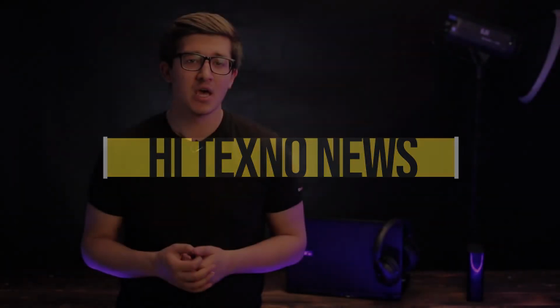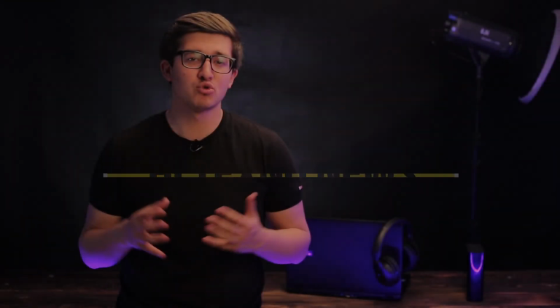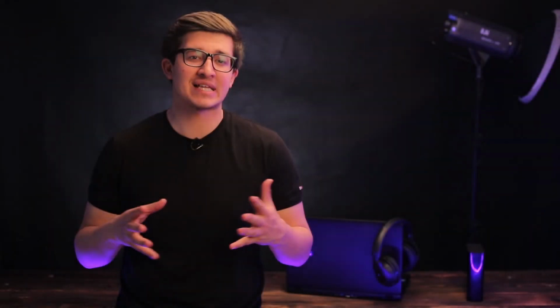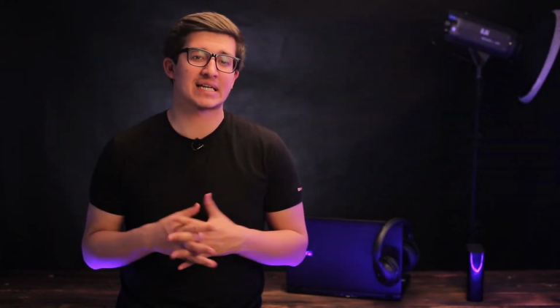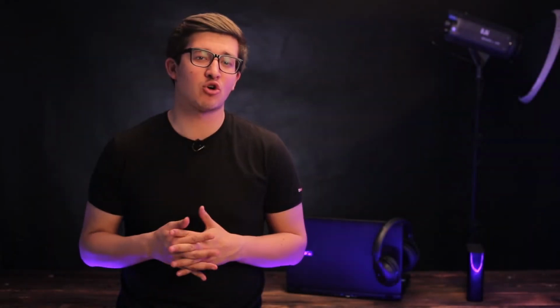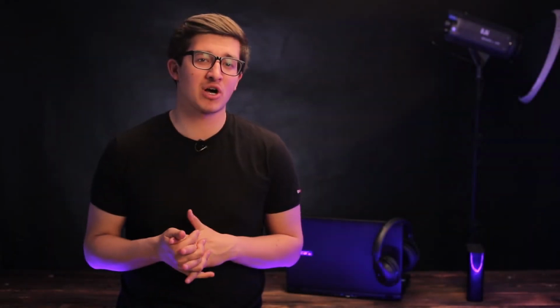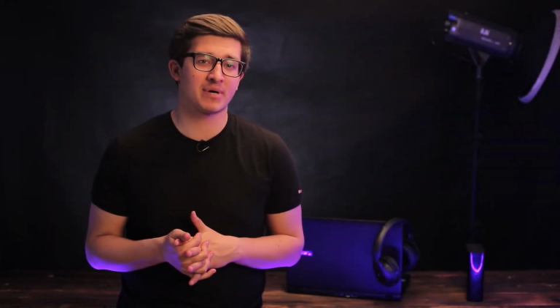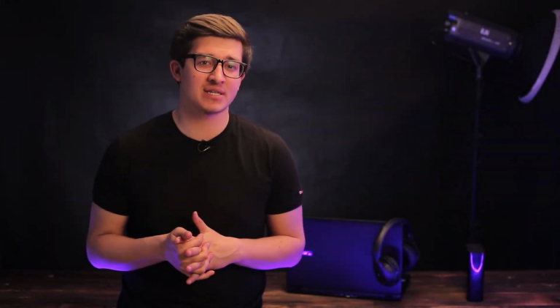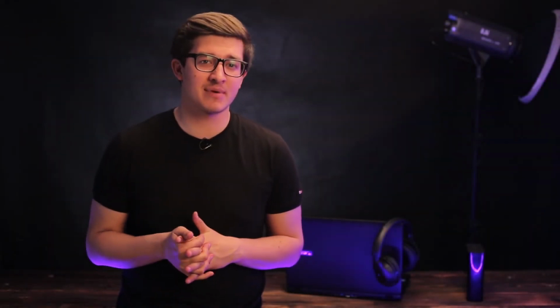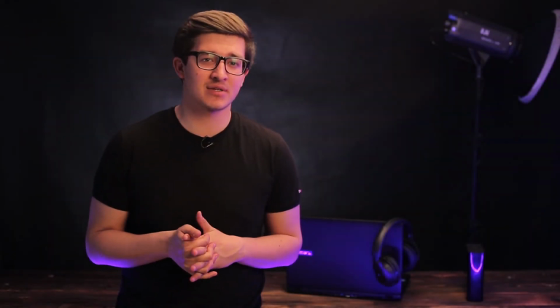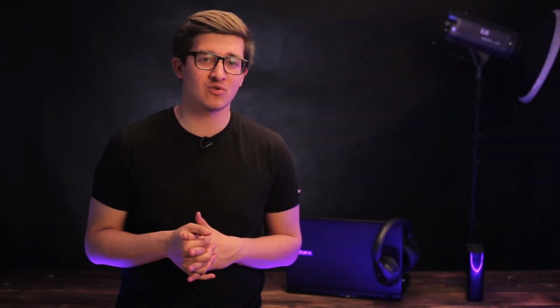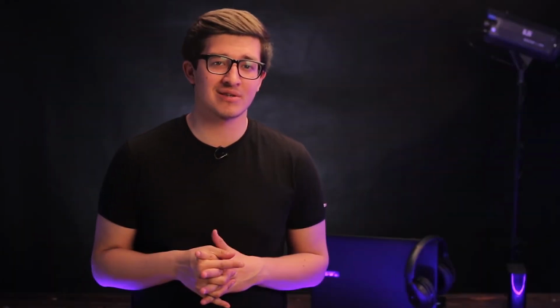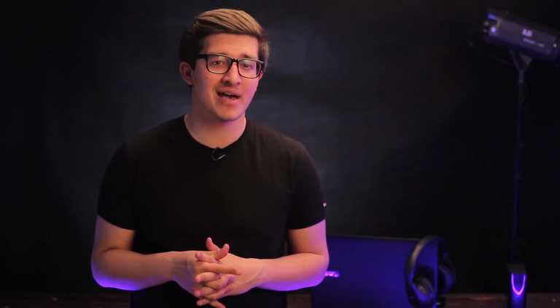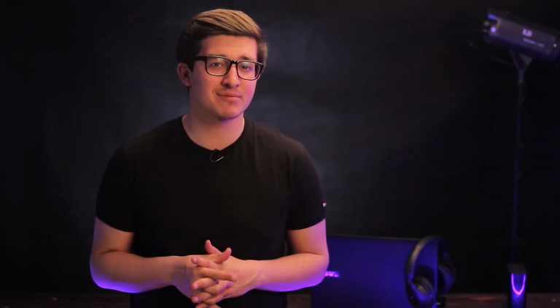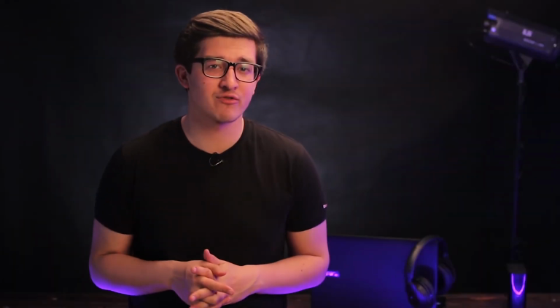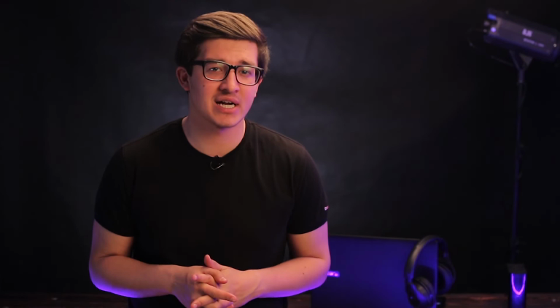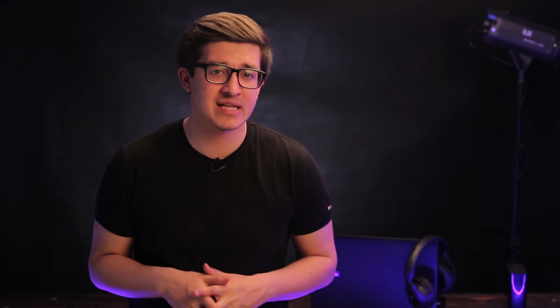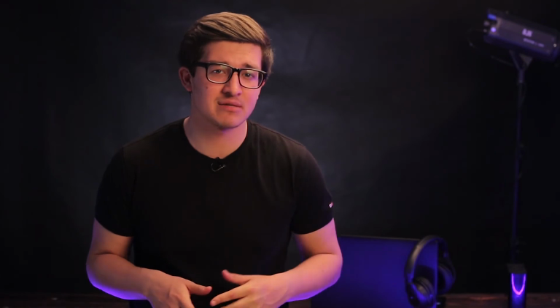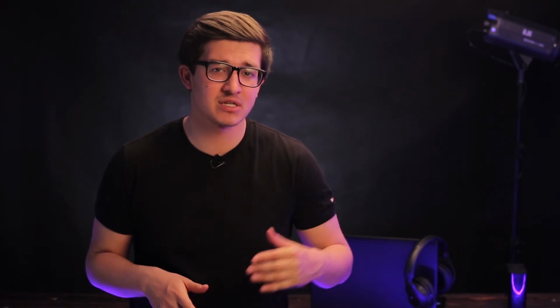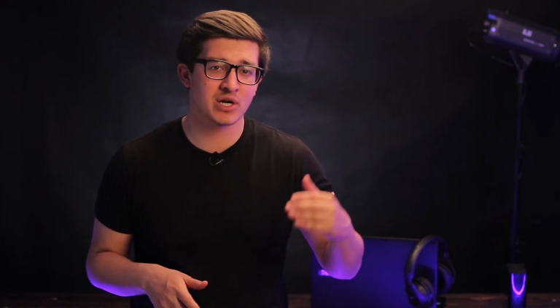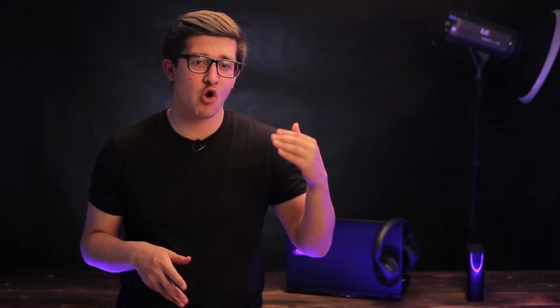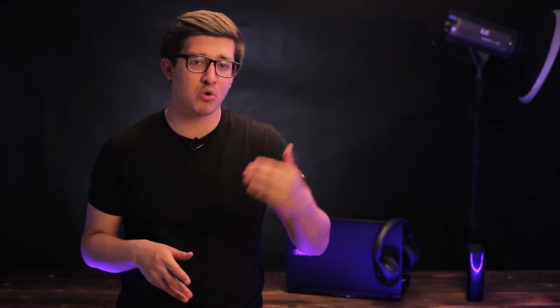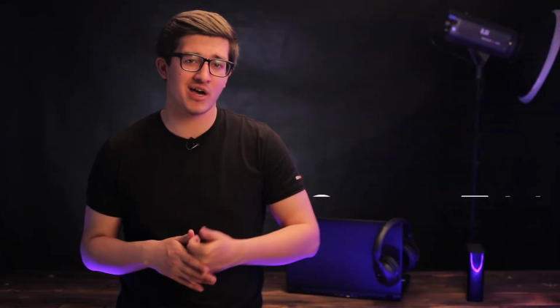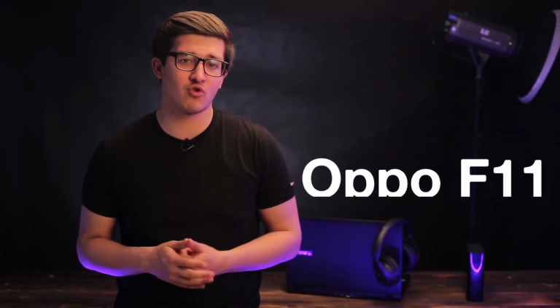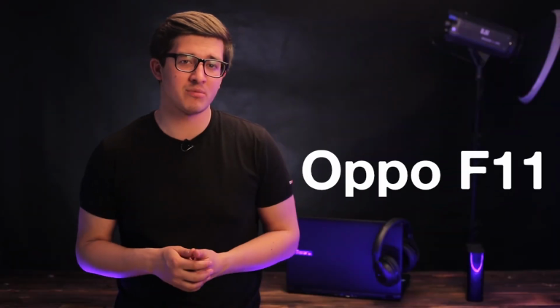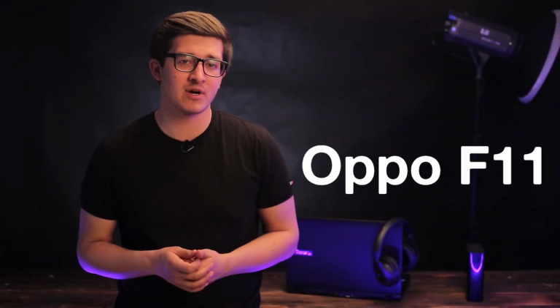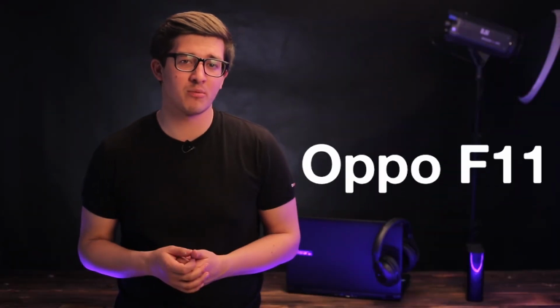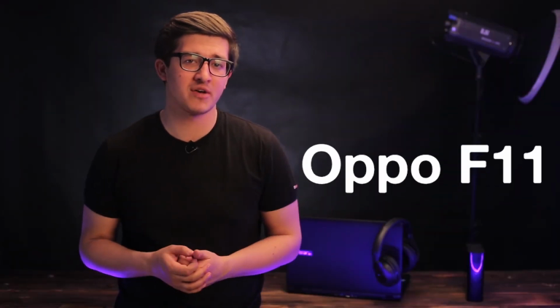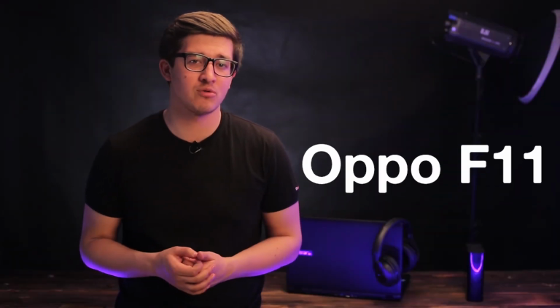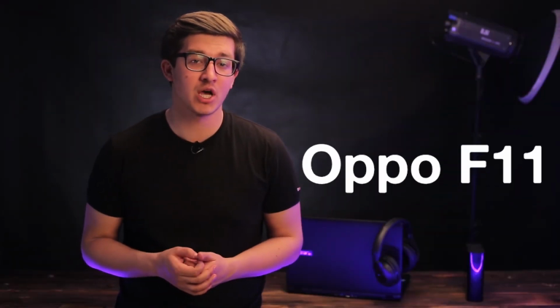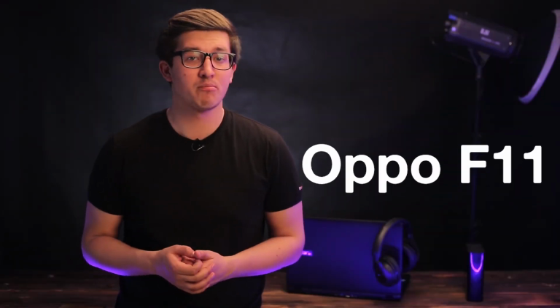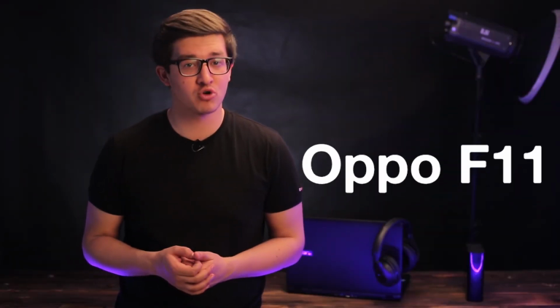Now I'm going to the Oppo campaign. I'm going to give you a new smartphone: Oppo F11 and Oppo F11 Pro.